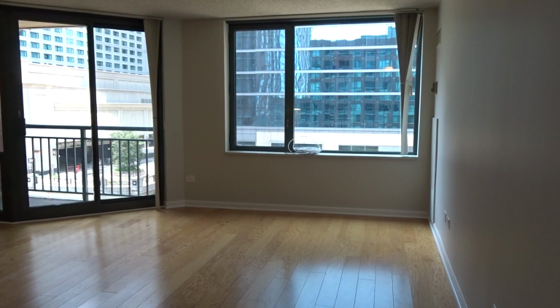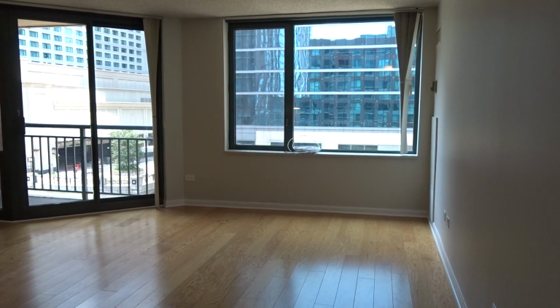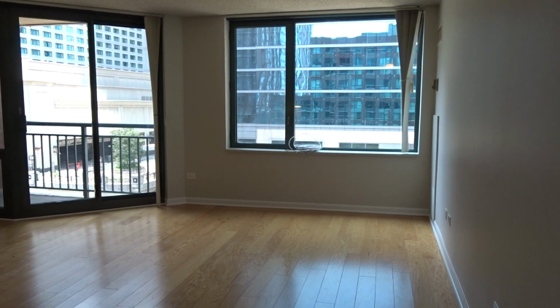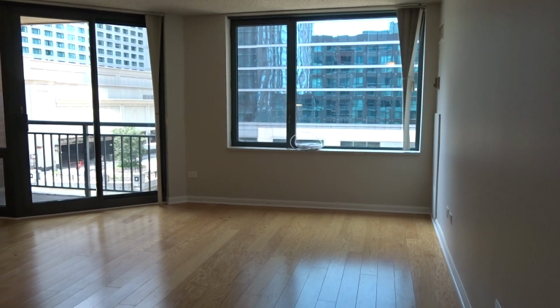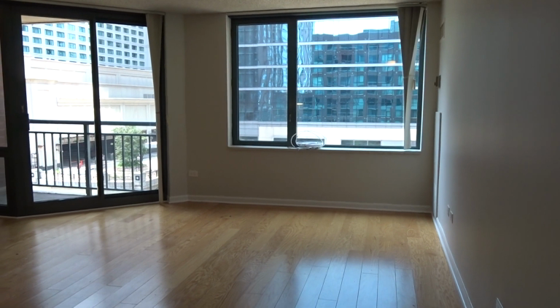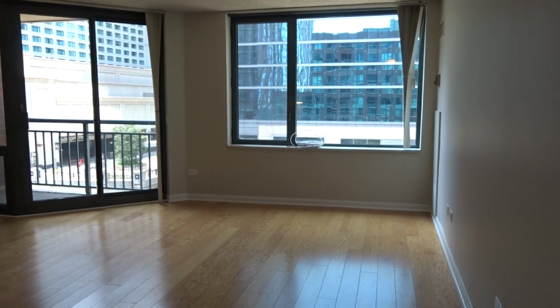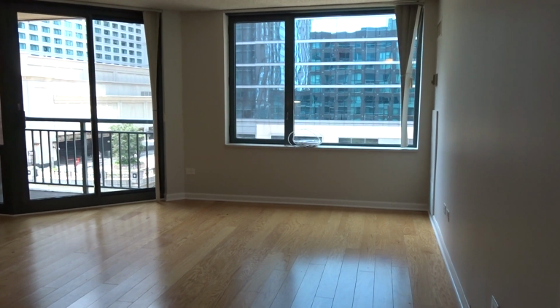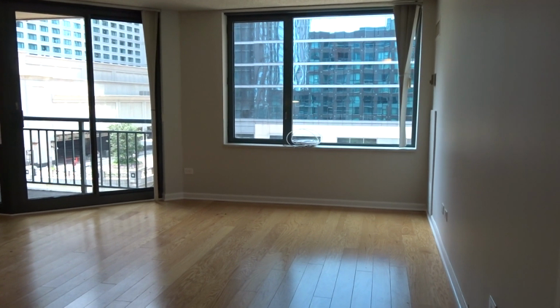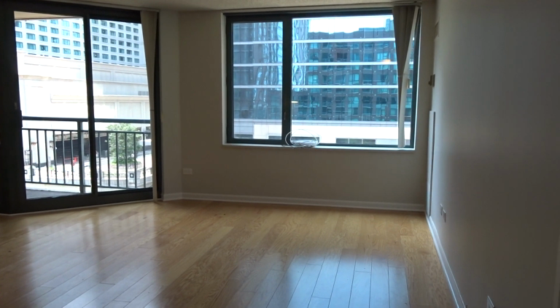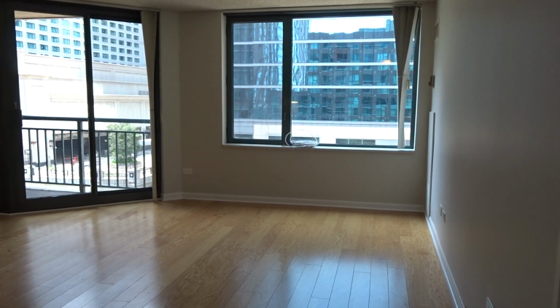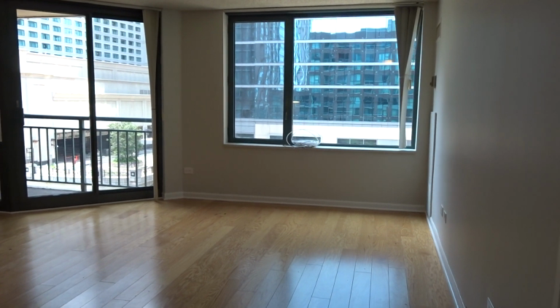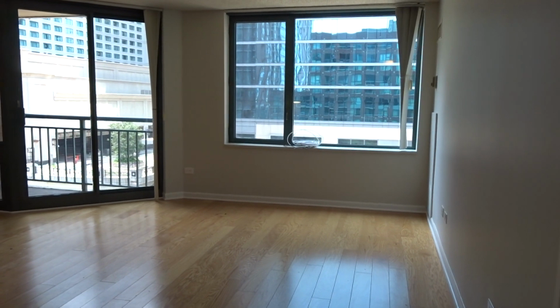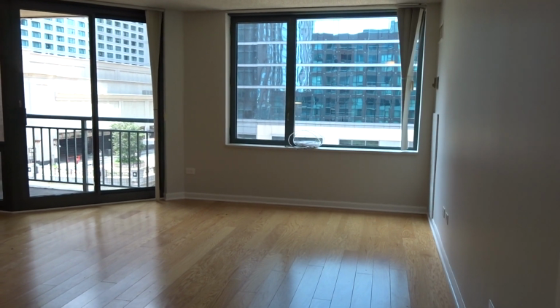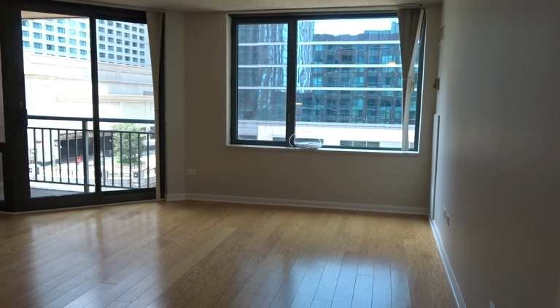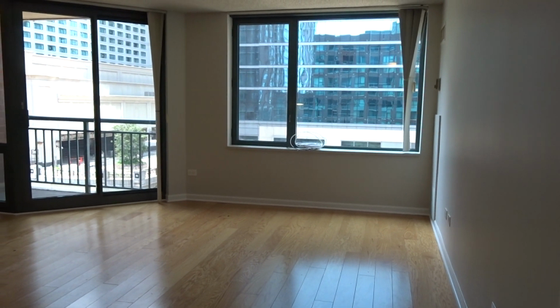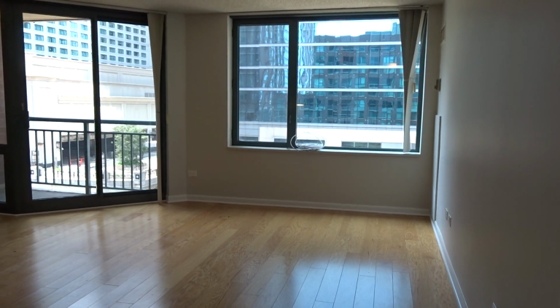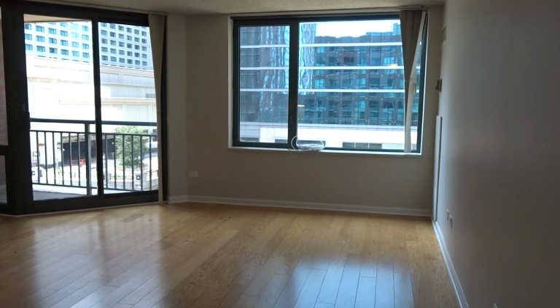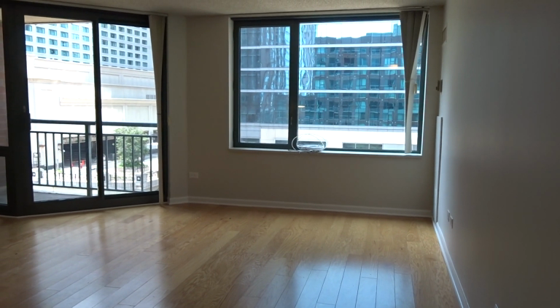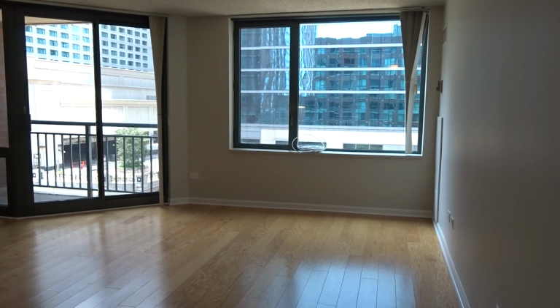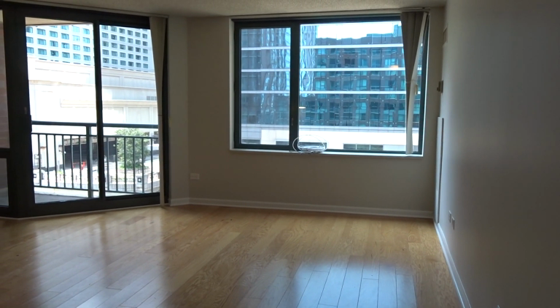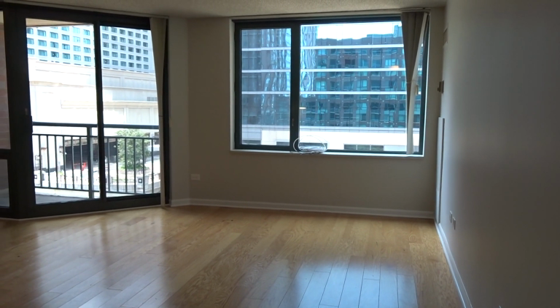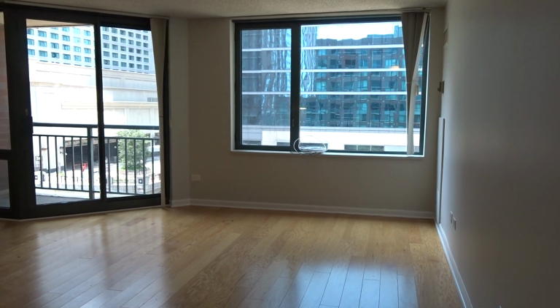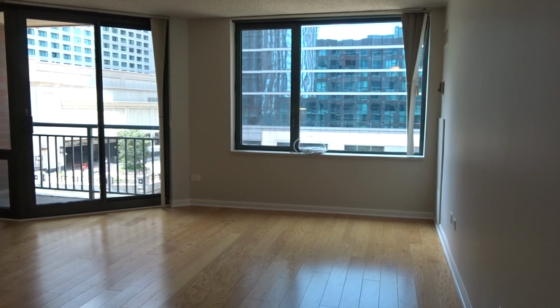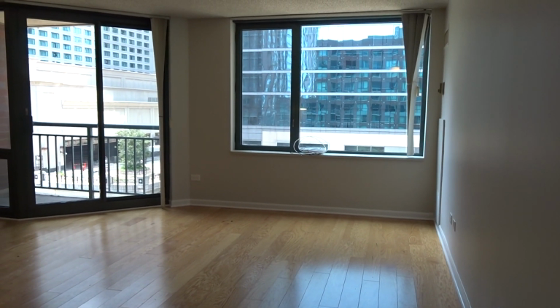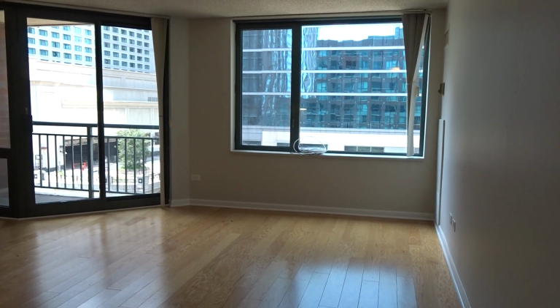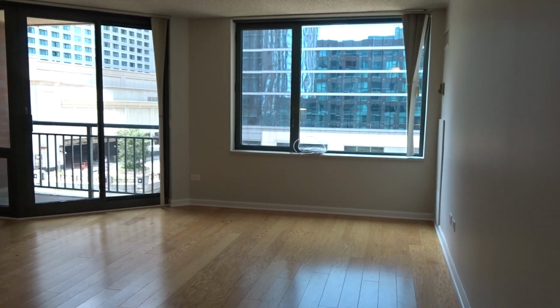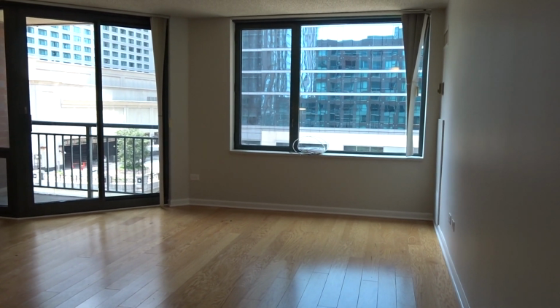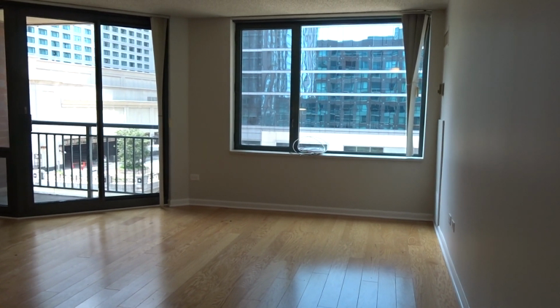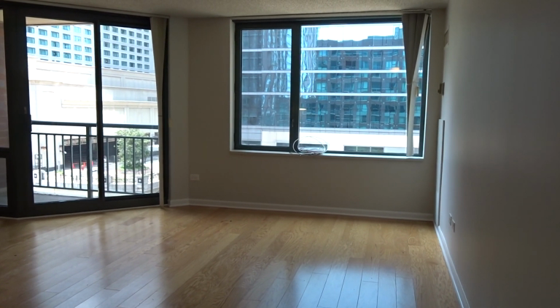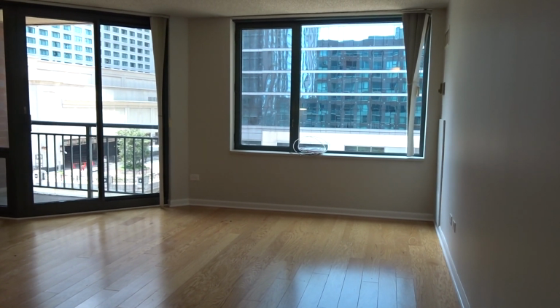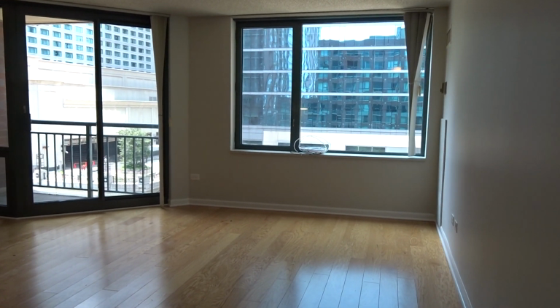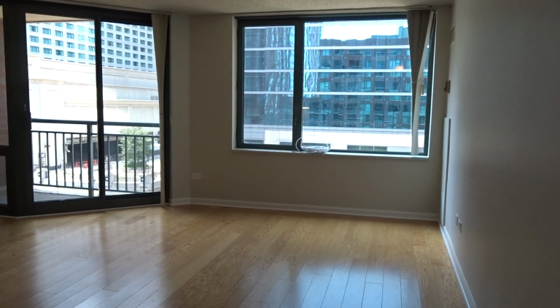Hi, welcome to 440 North McClure Court. This is unit 716.